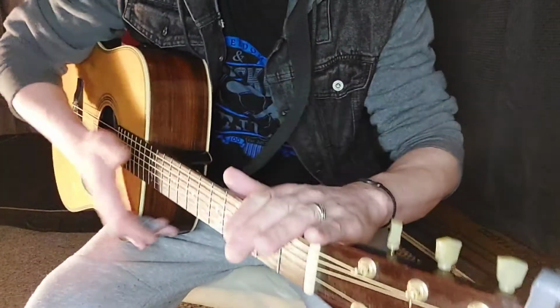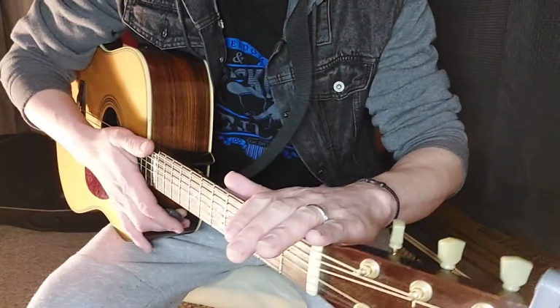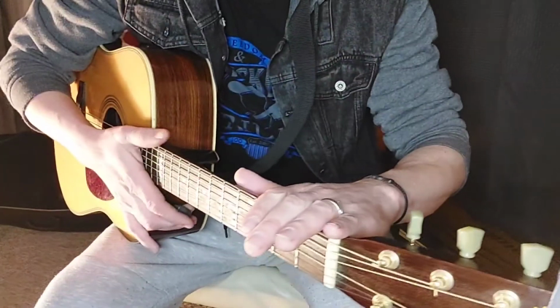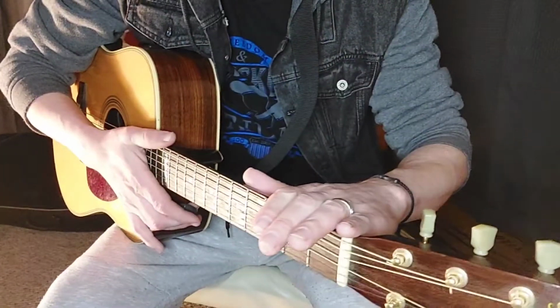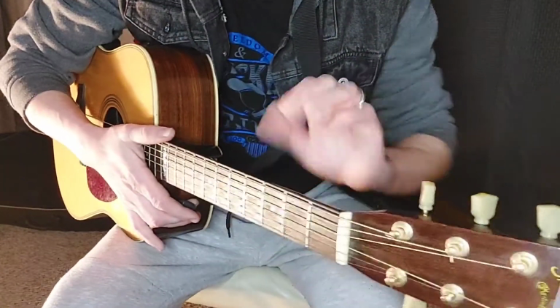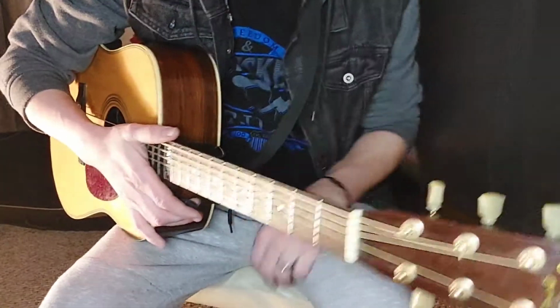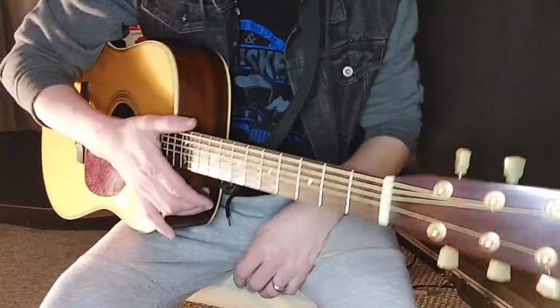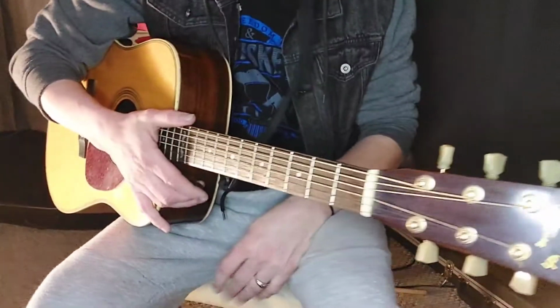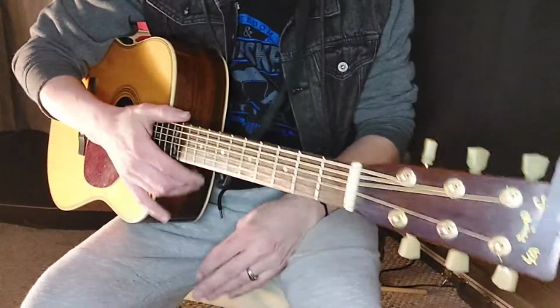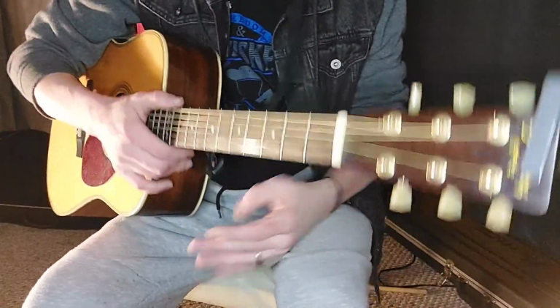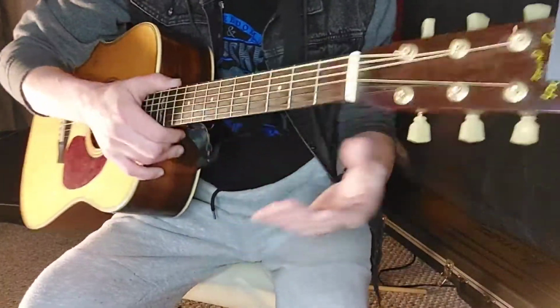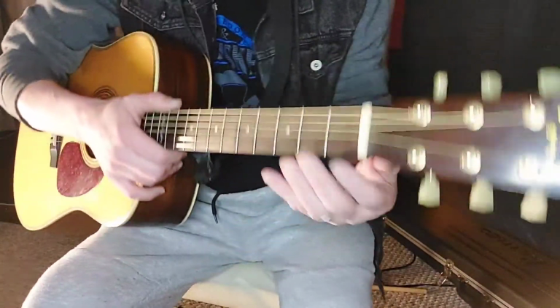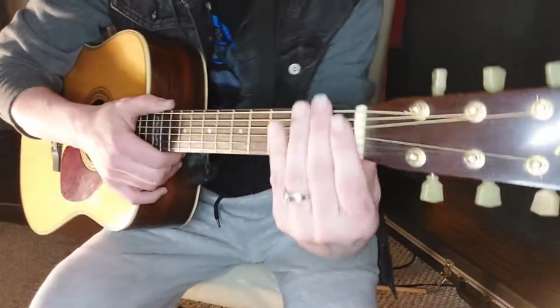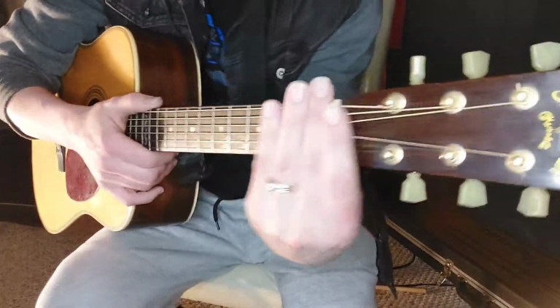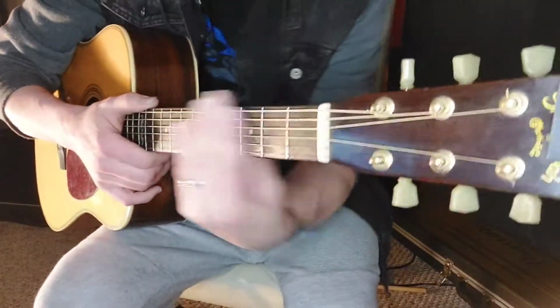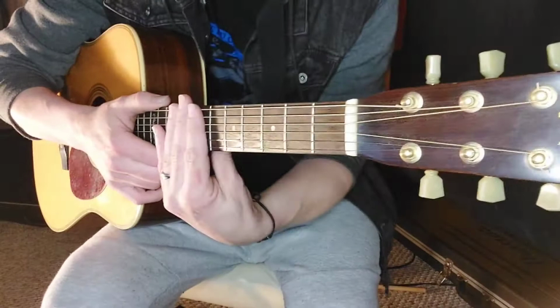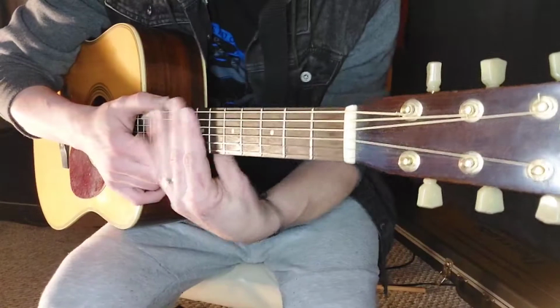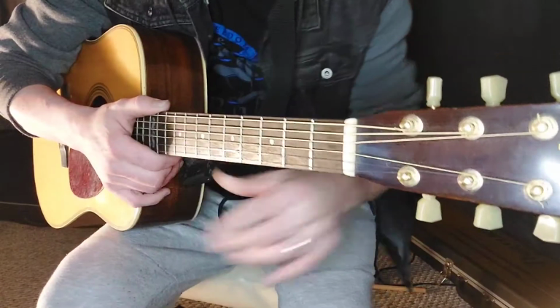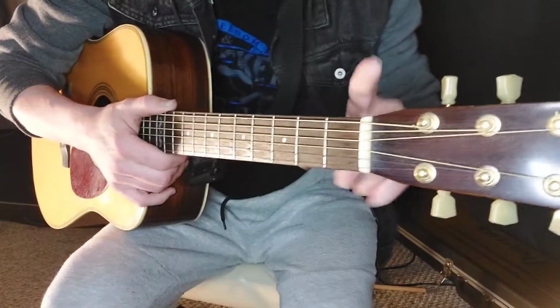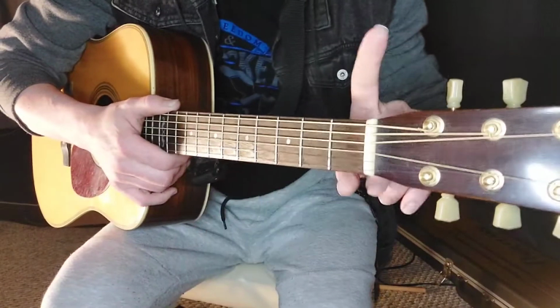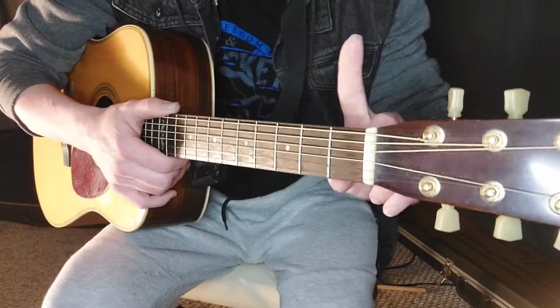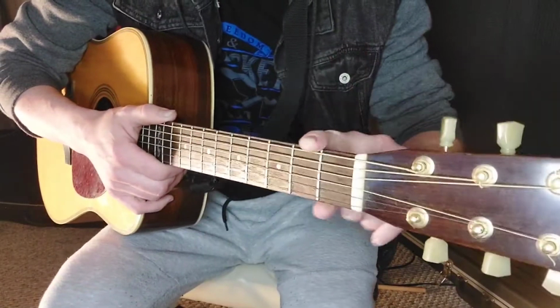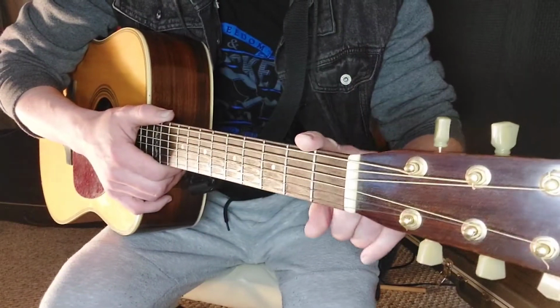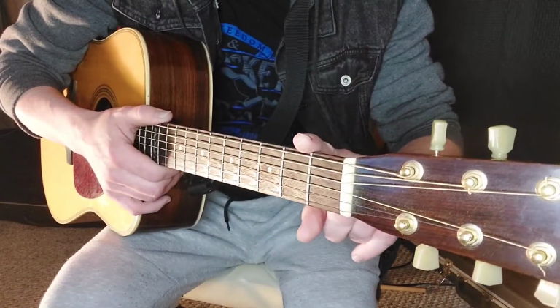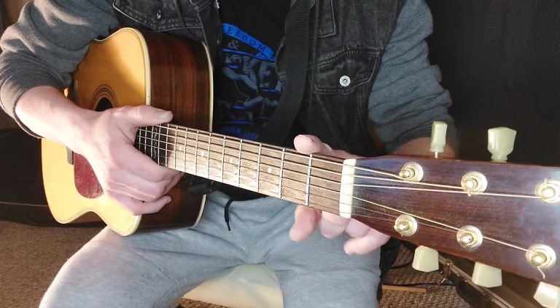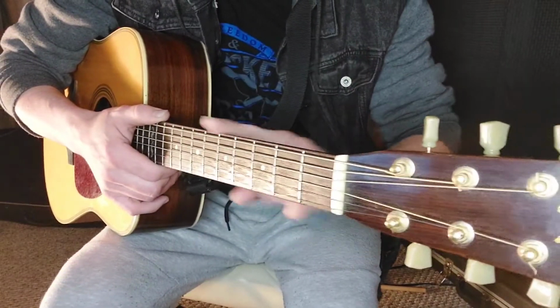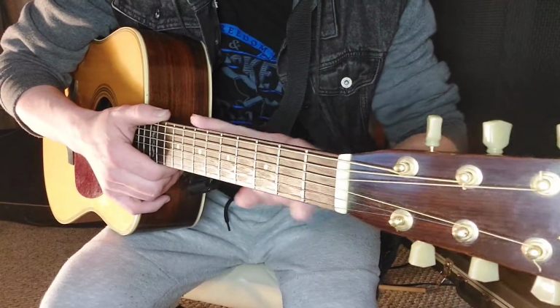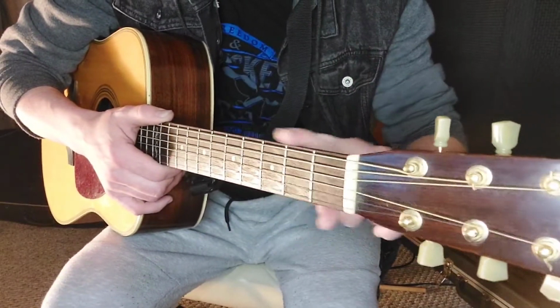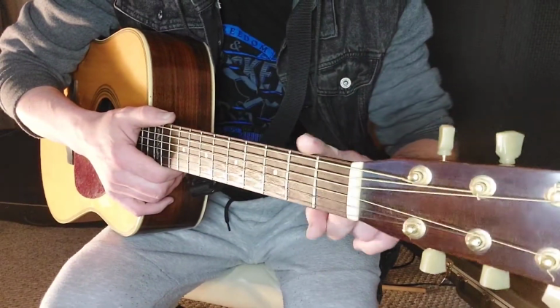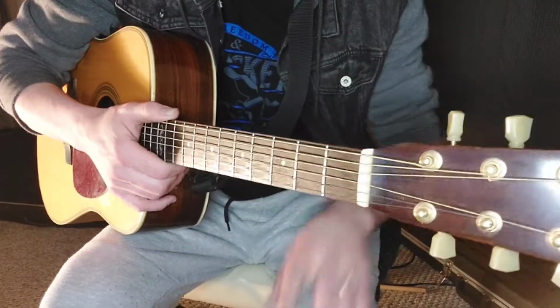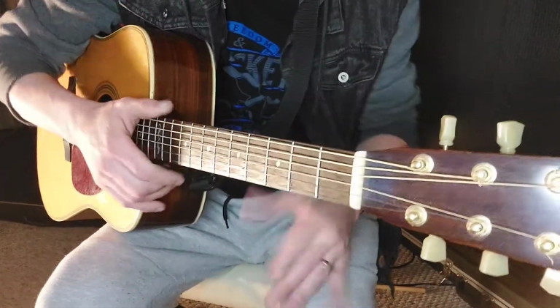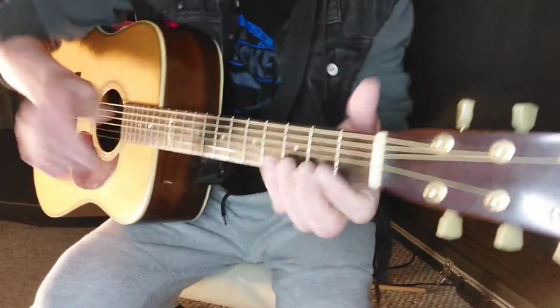We've got the drop D tuned guitar today. What that is is a standard tuned guitar with the bottom string dropped down to a D note.